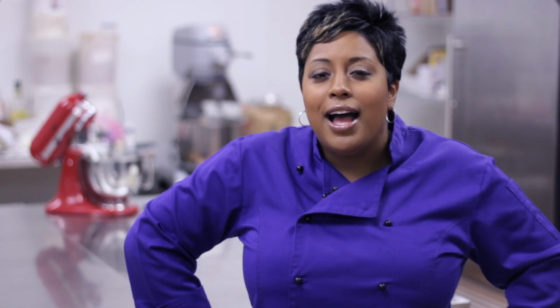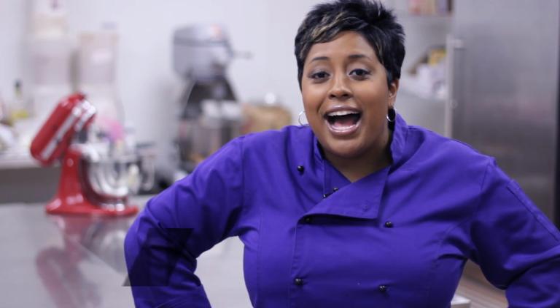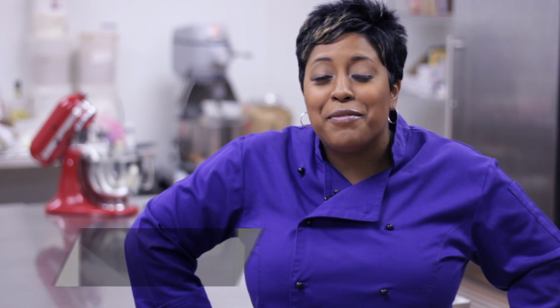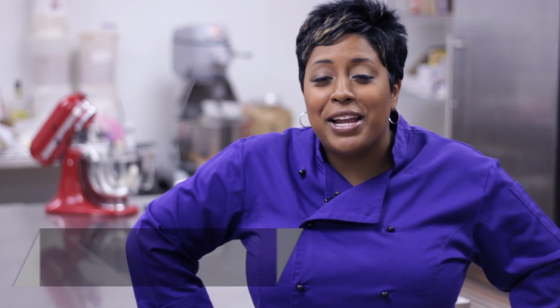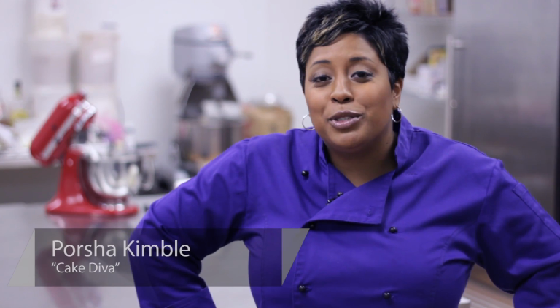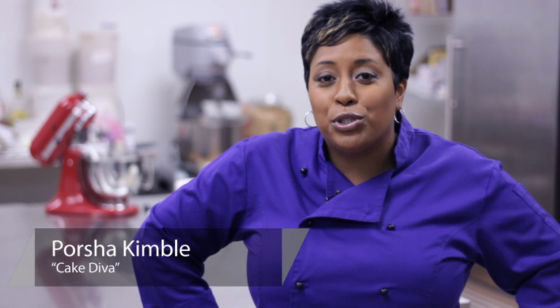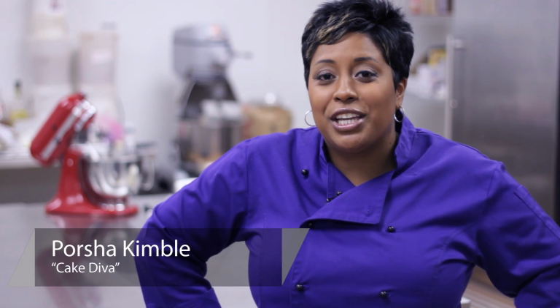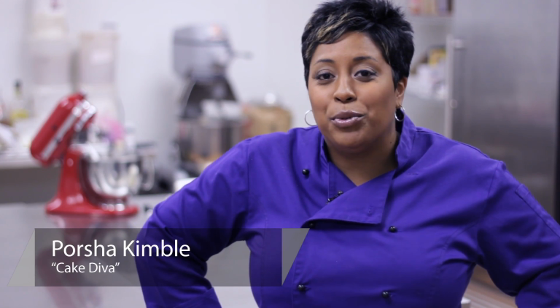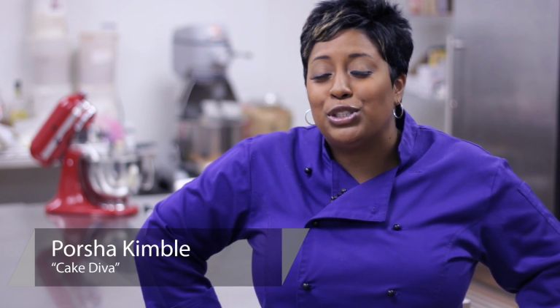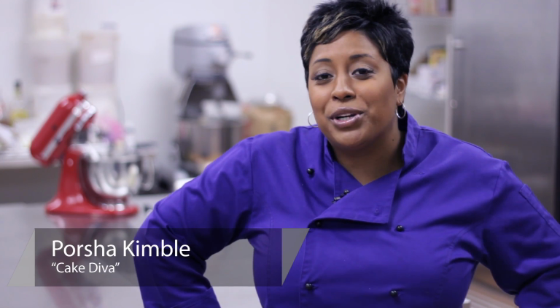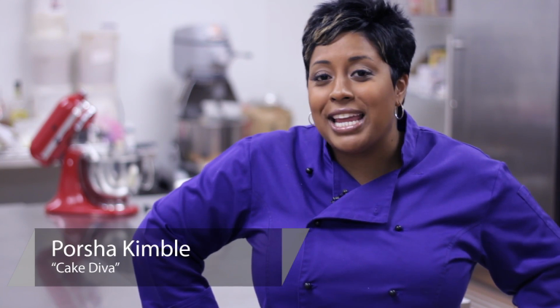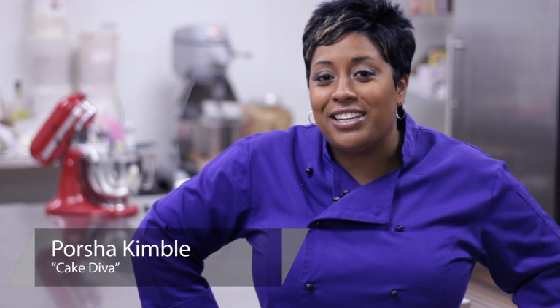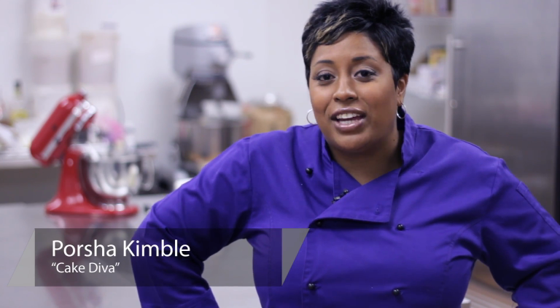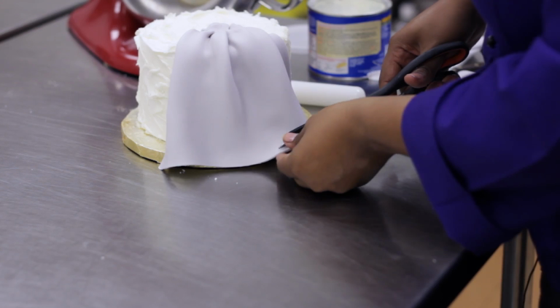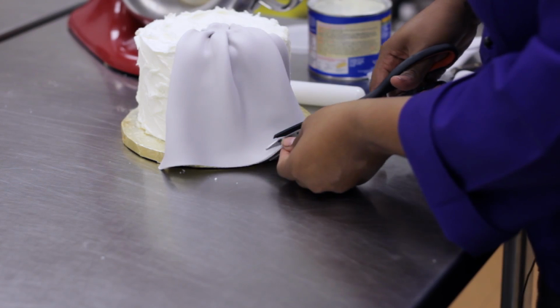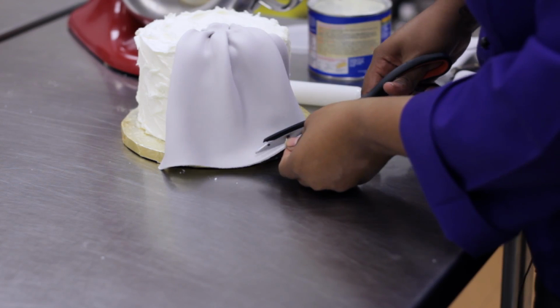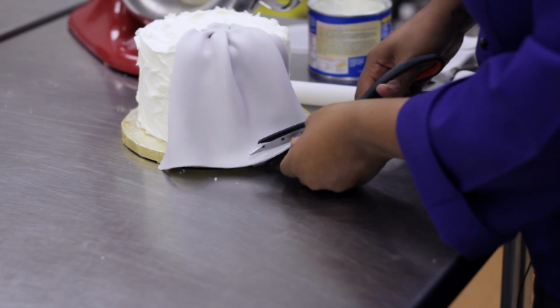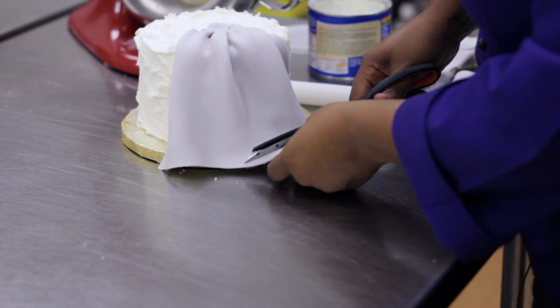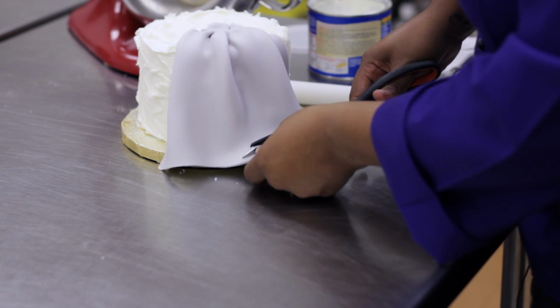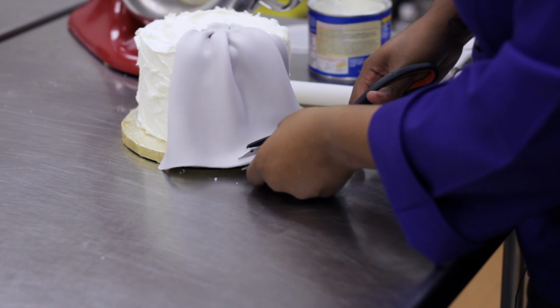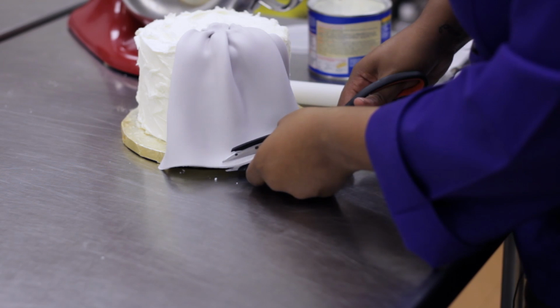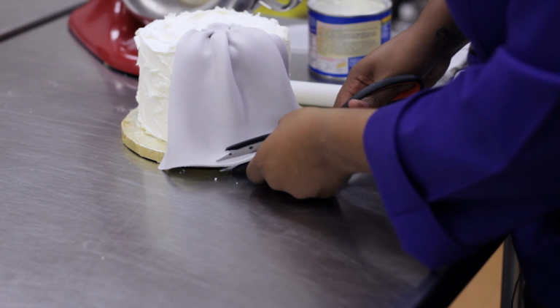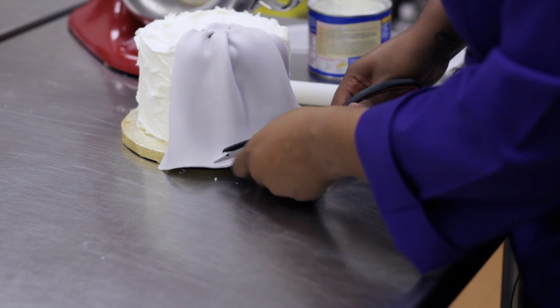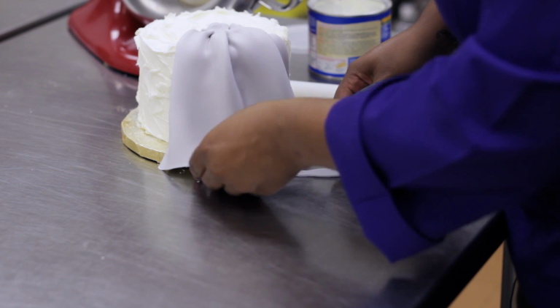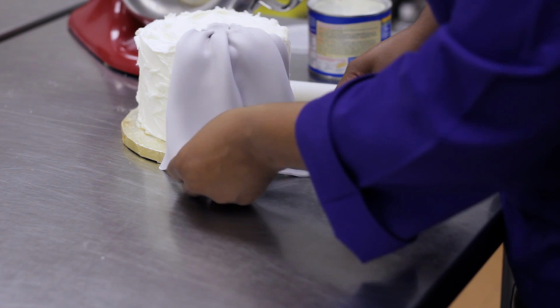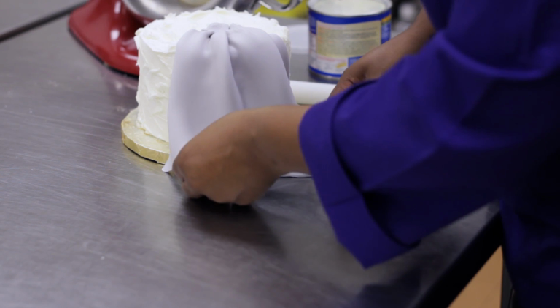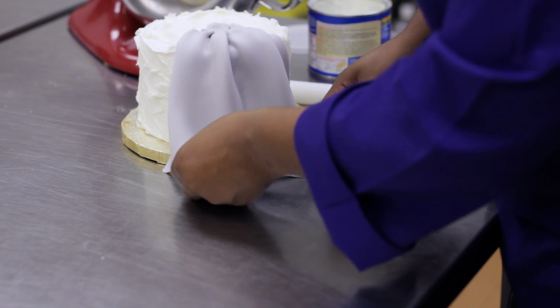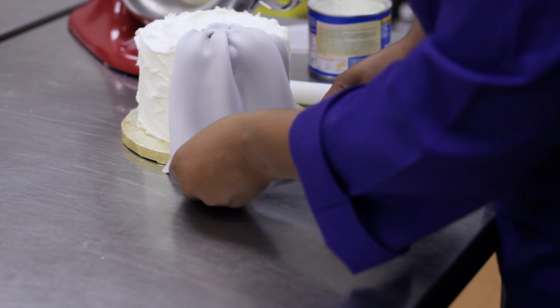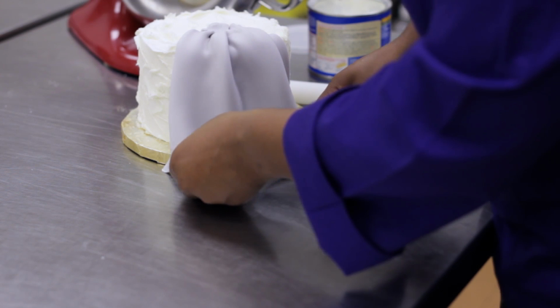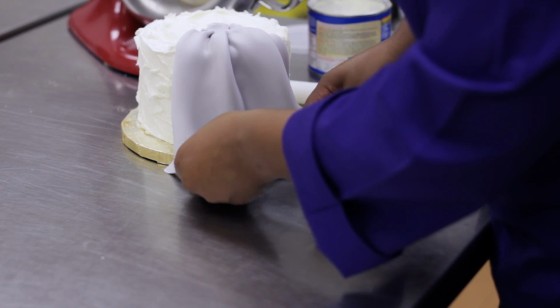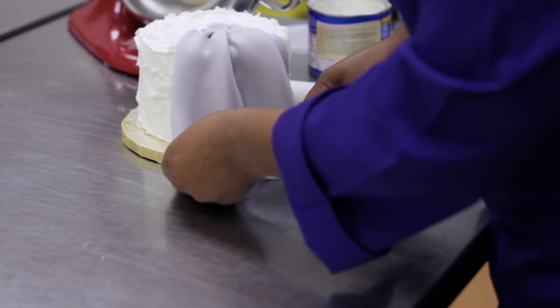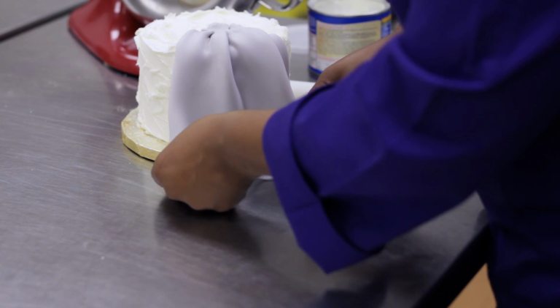Hi, my name is Portia Kimball, Your Cake Diva, and today I'm going to demonstrate how to troubleshoot fondant with pleating.